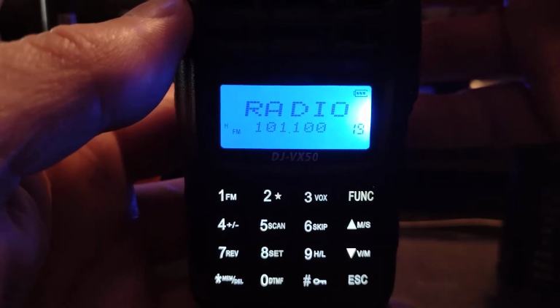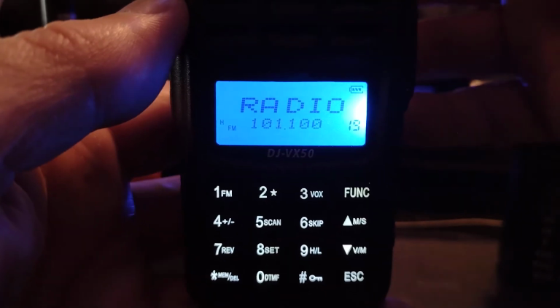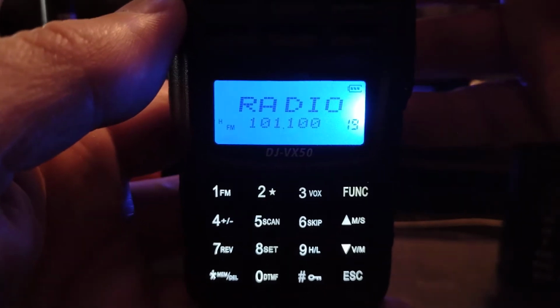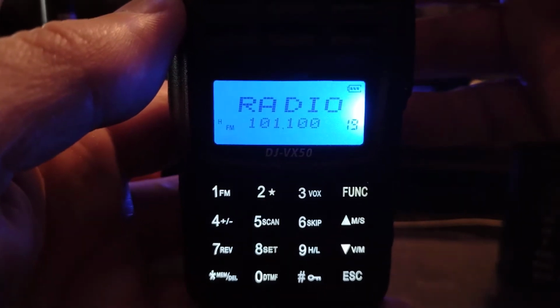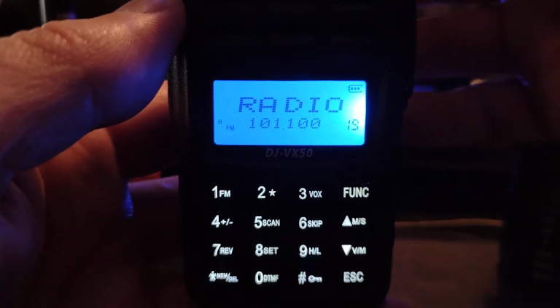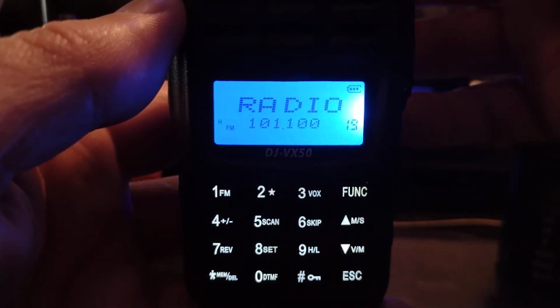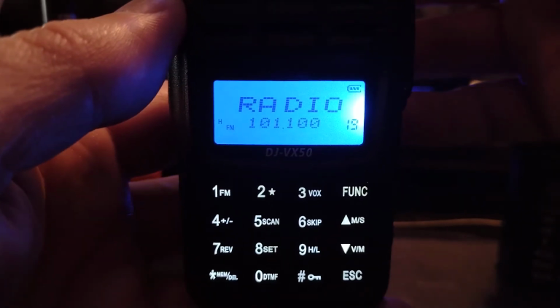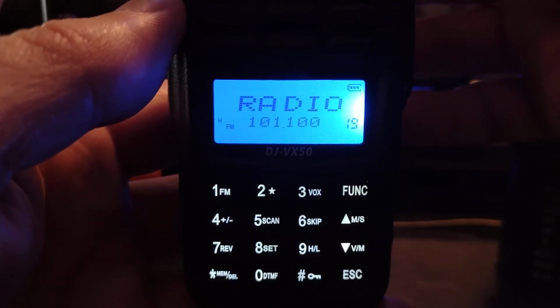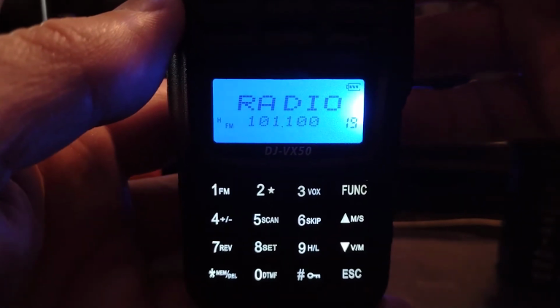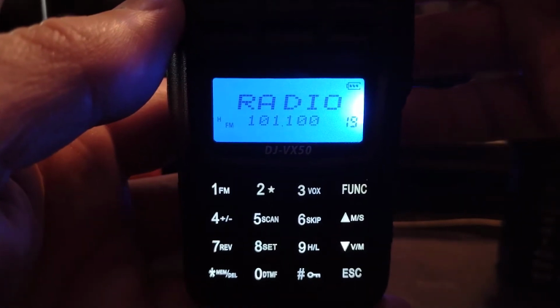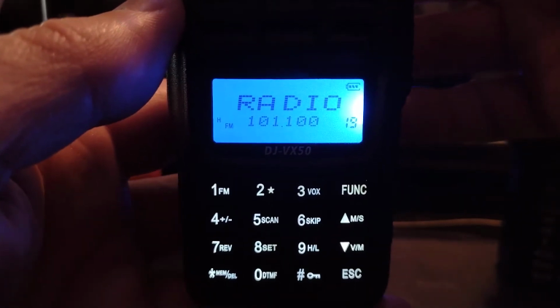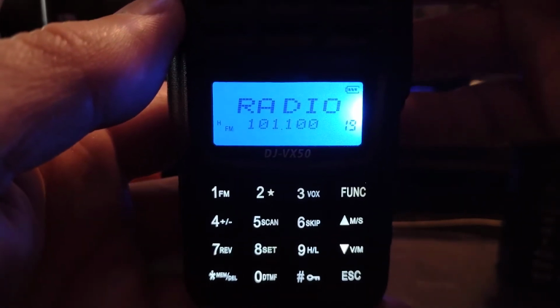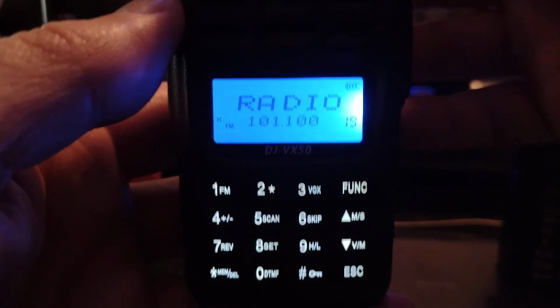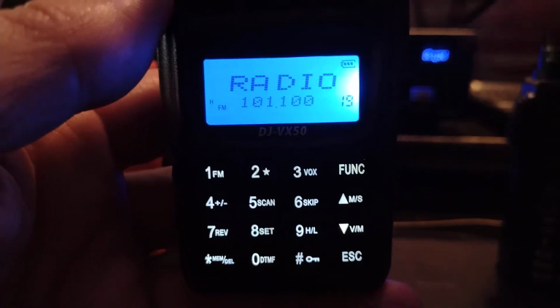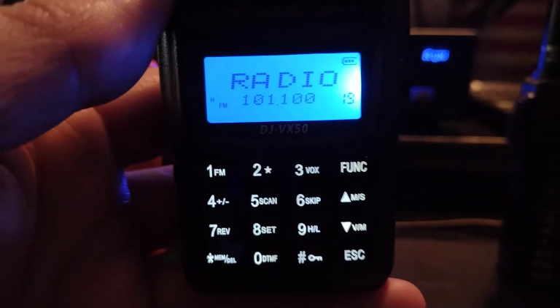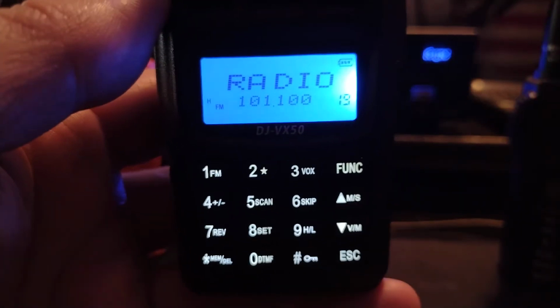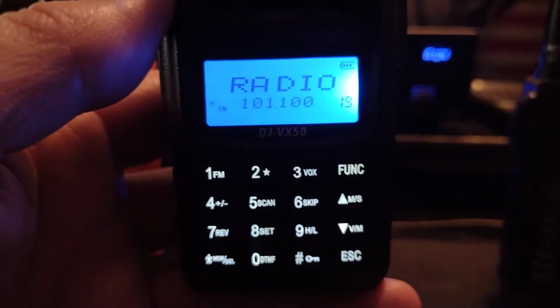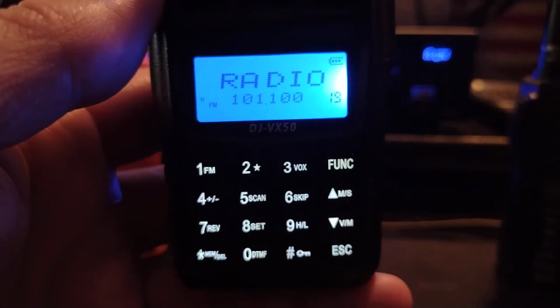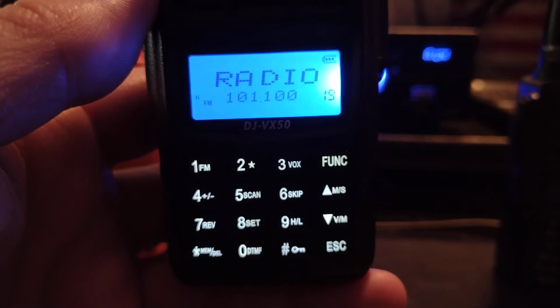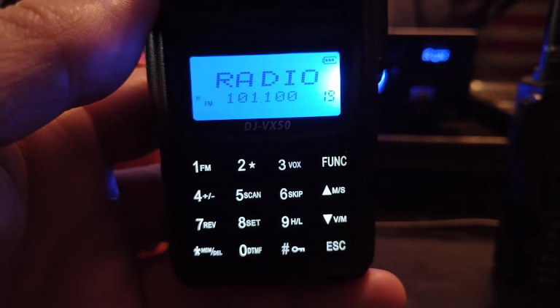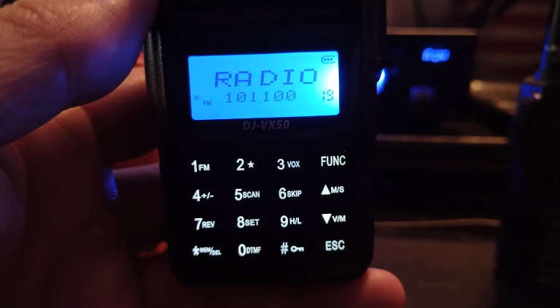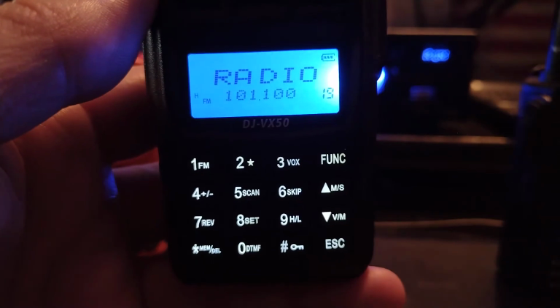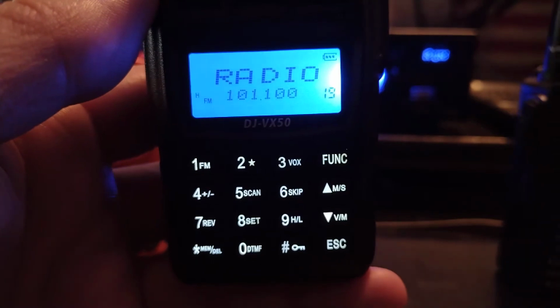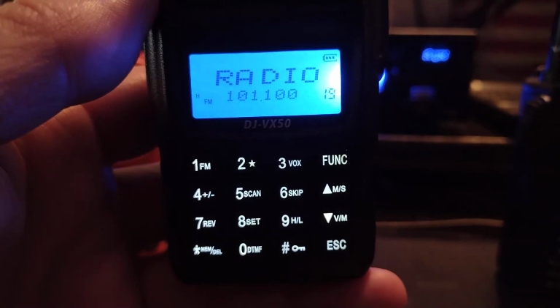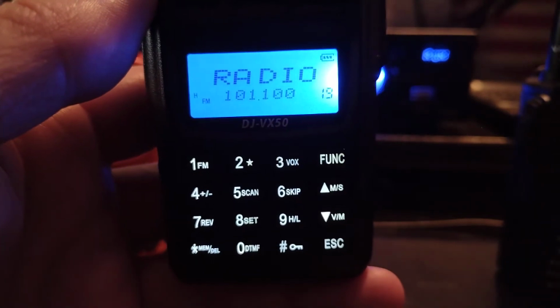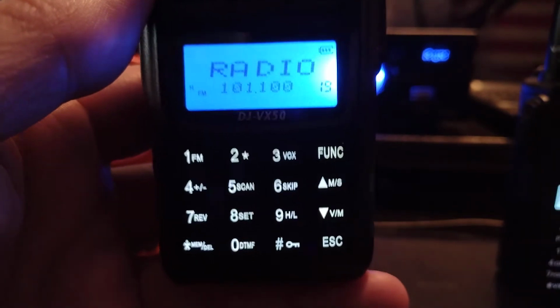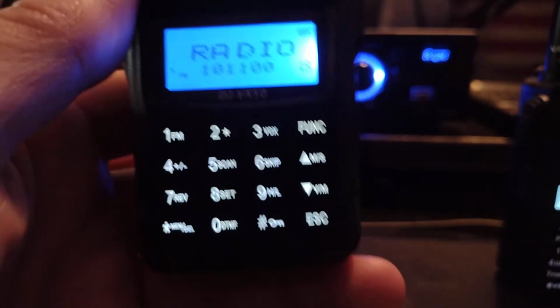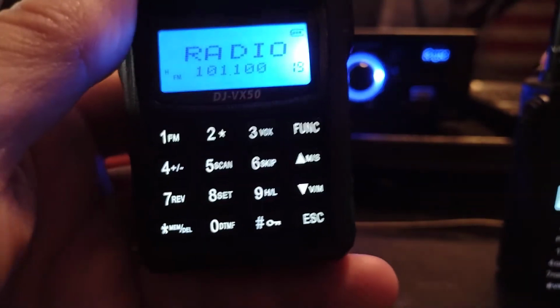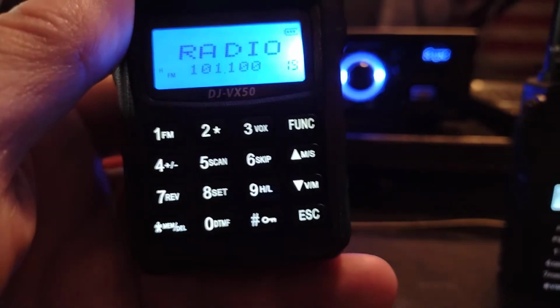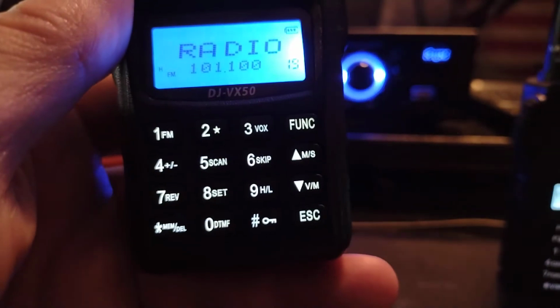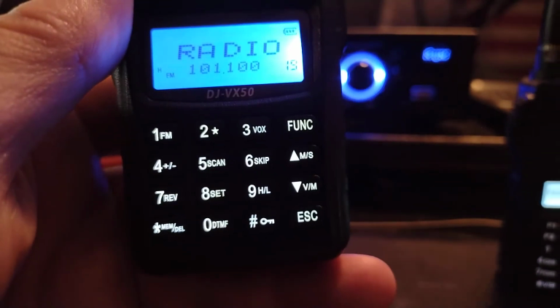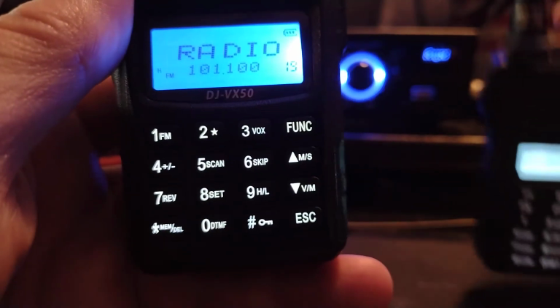Plus the radio sounds good. Let me give you a quick audio on the Alinco.